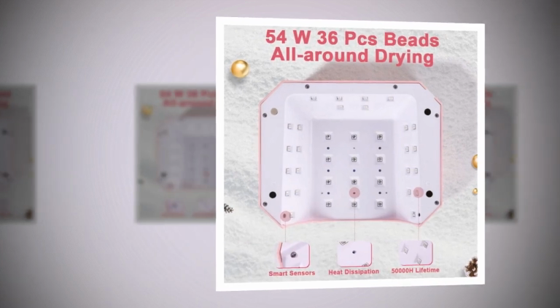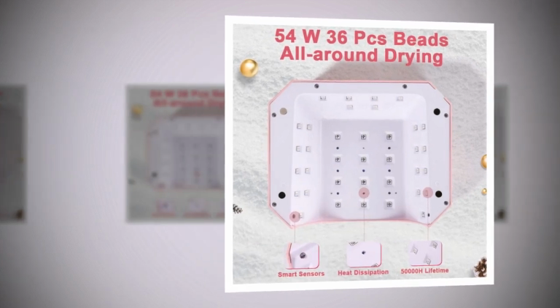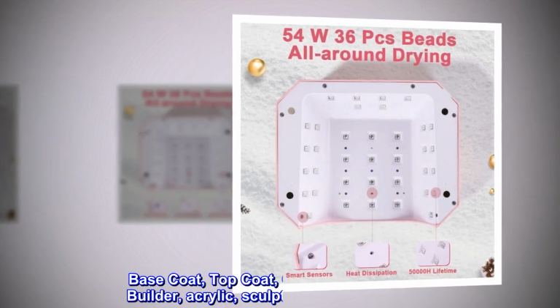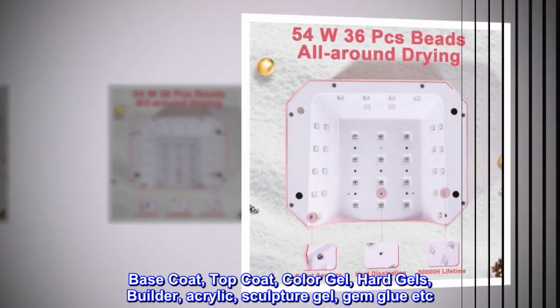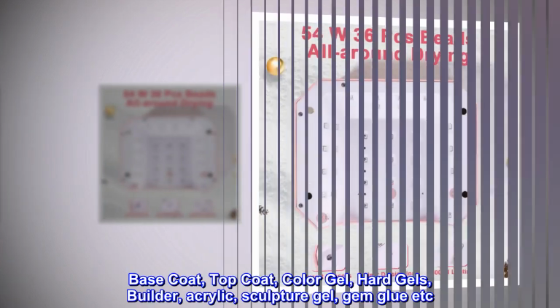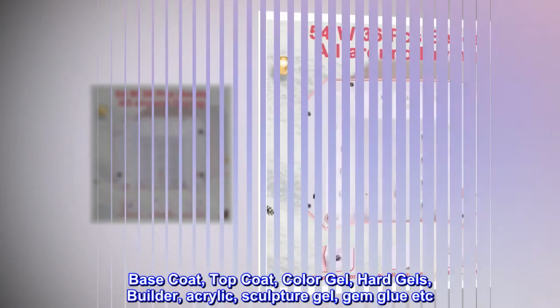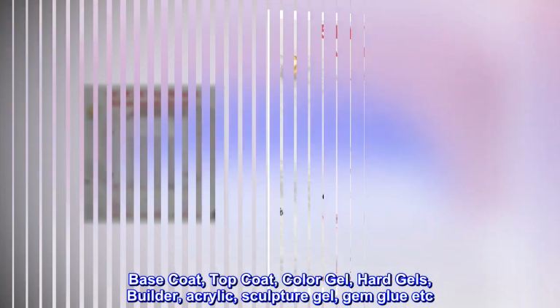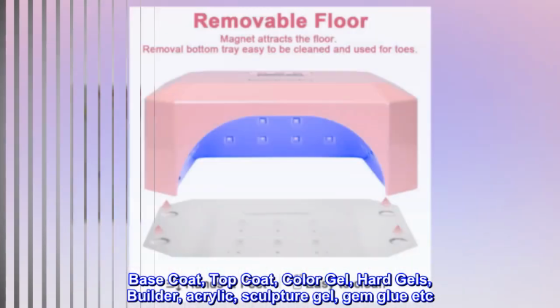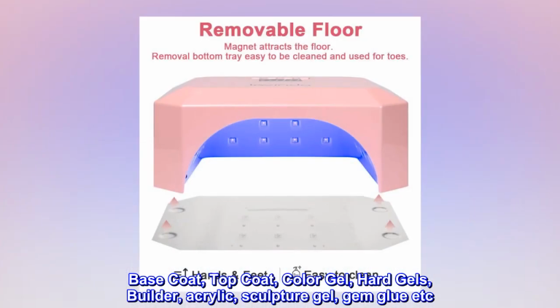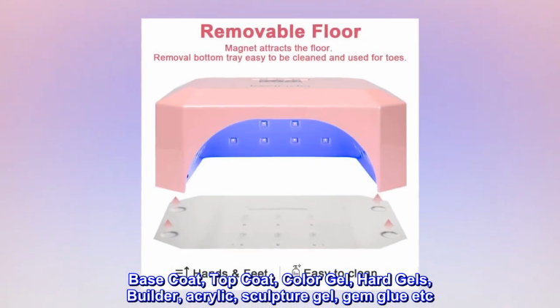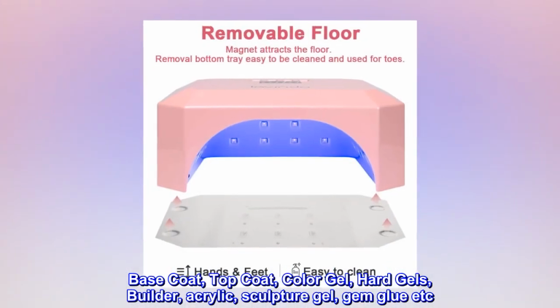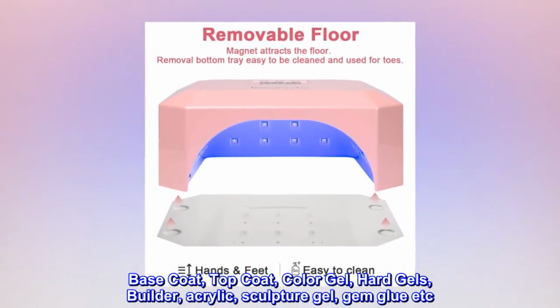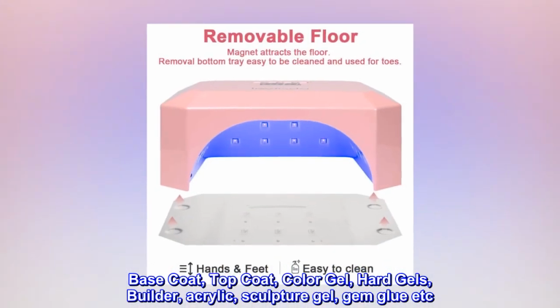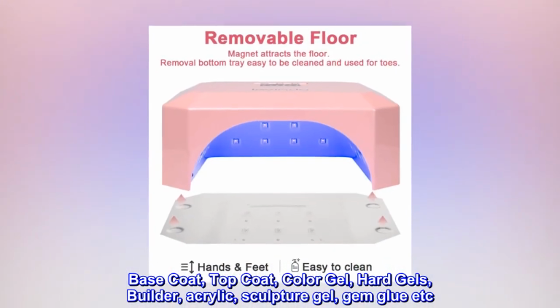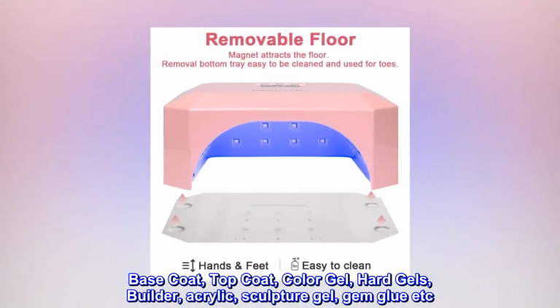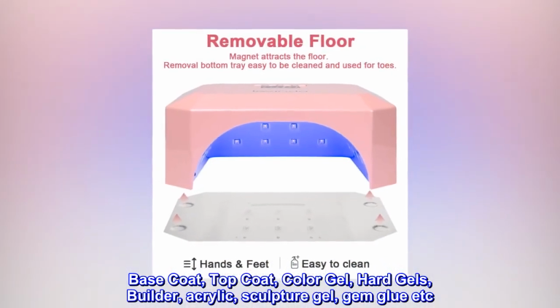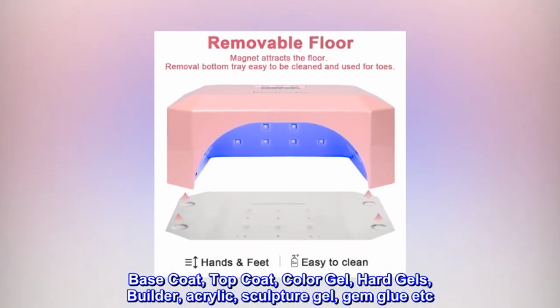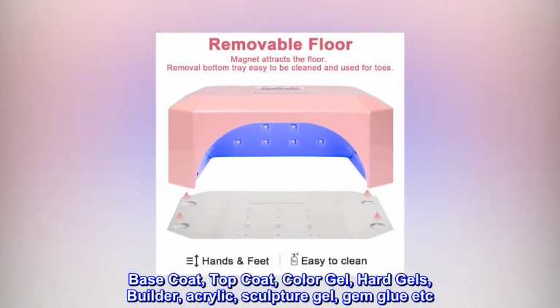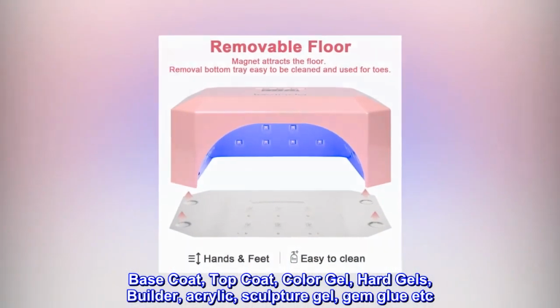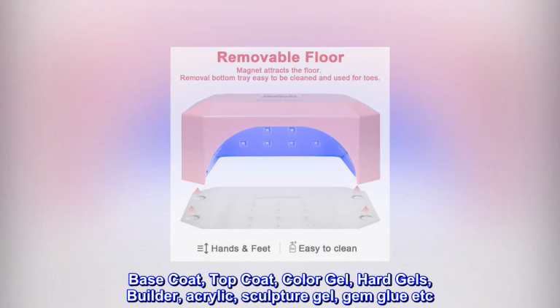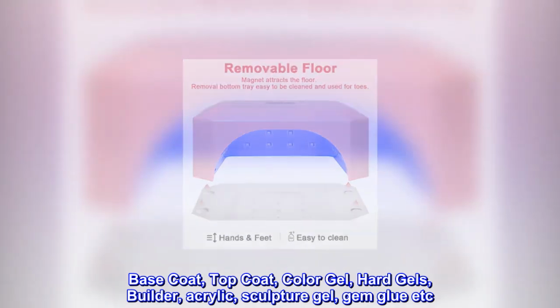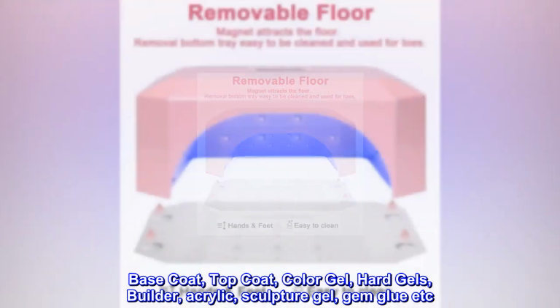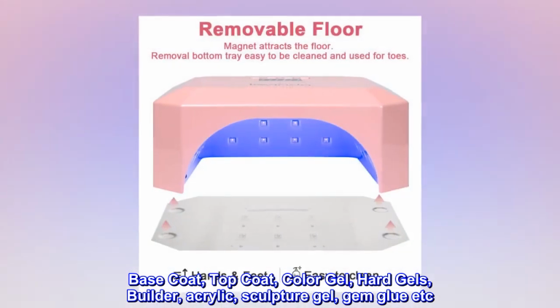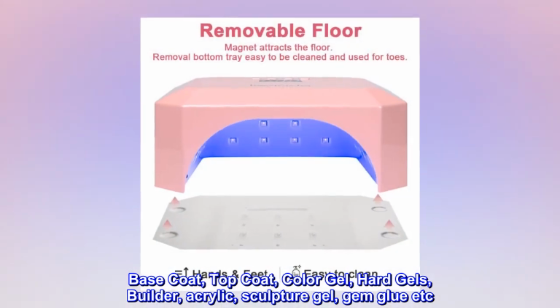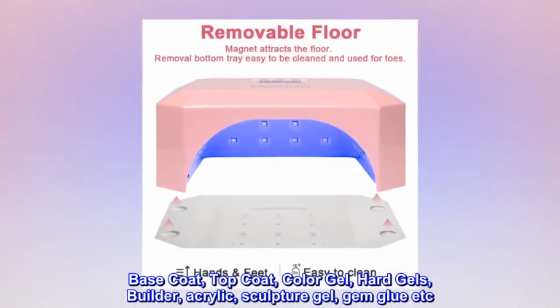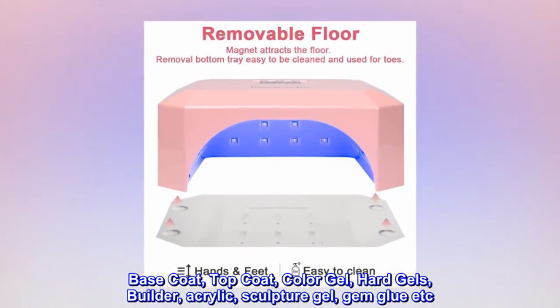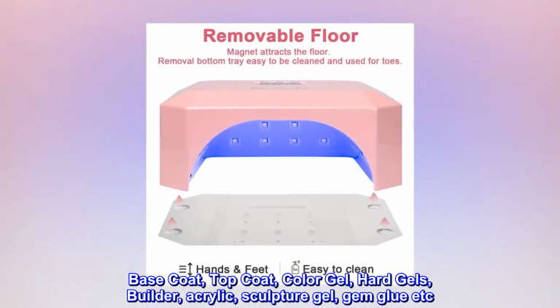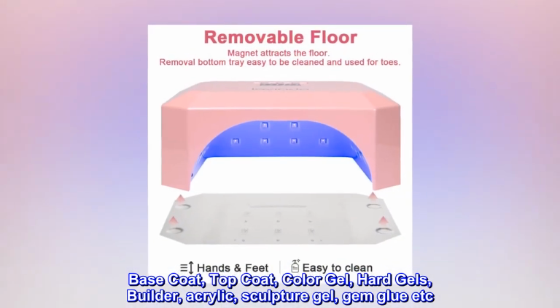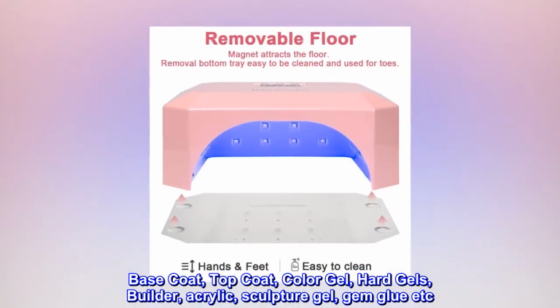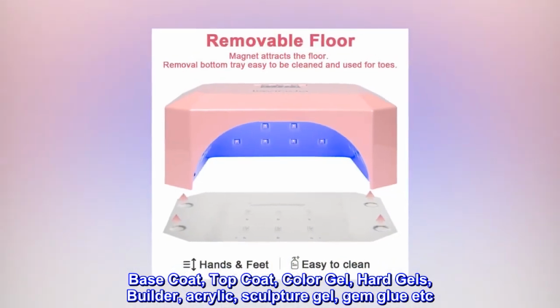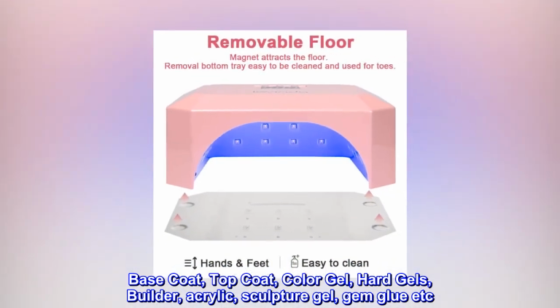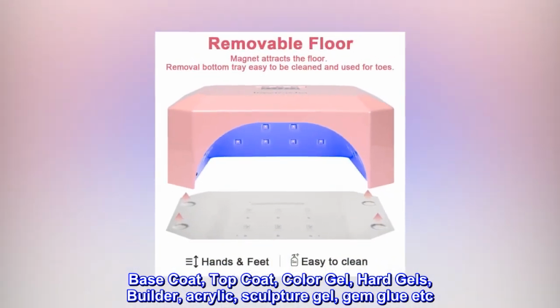Compatible gel types include base coat, top coat, color gel, hard gels, builder, acrylic, sculpture gel, and gem glue.